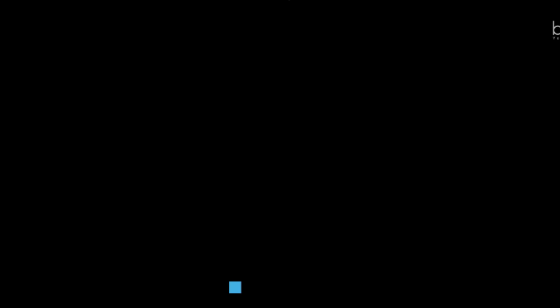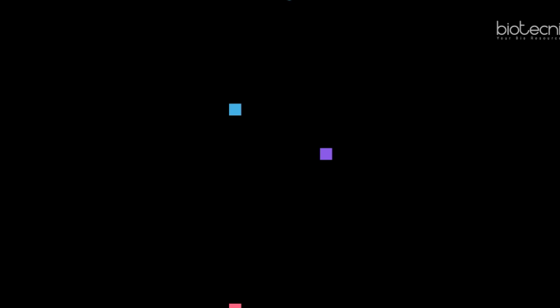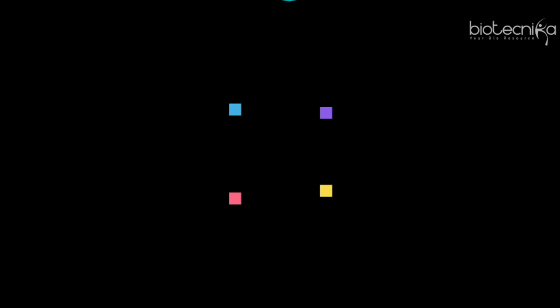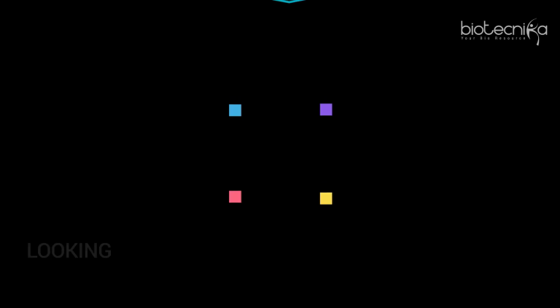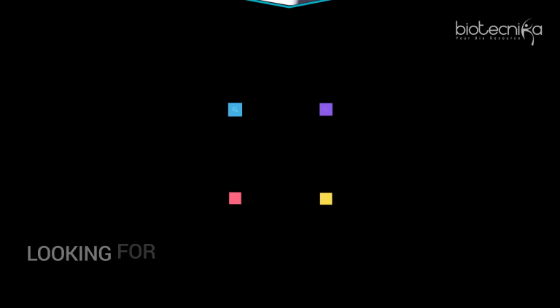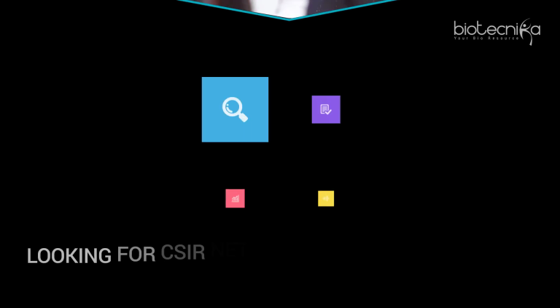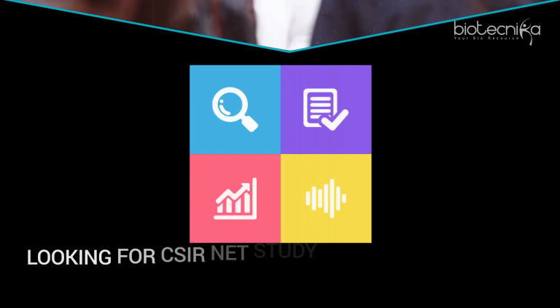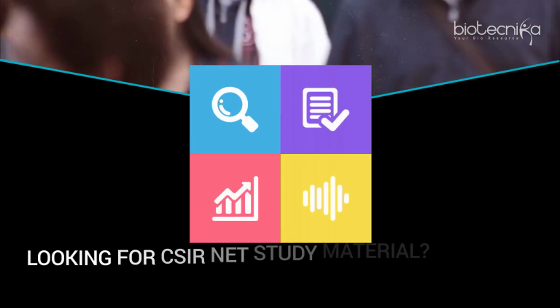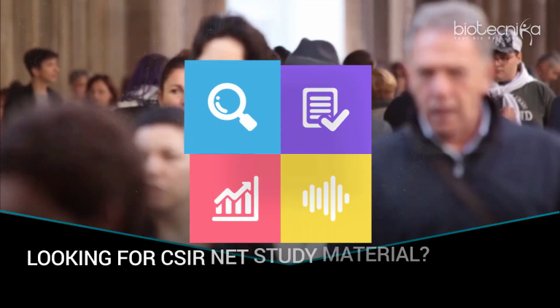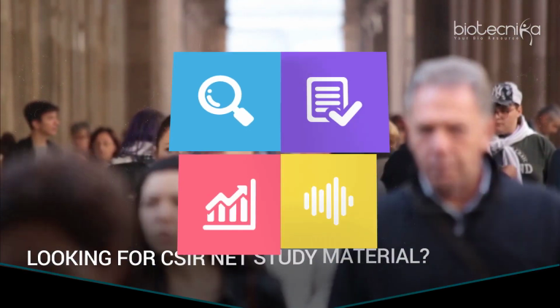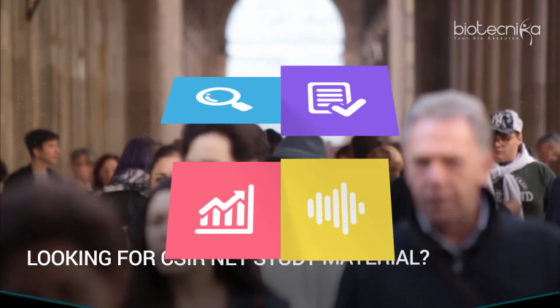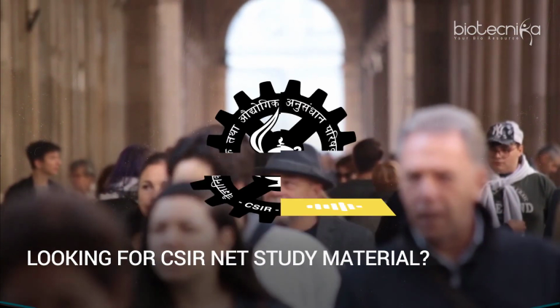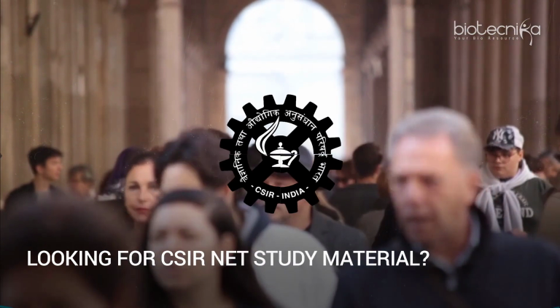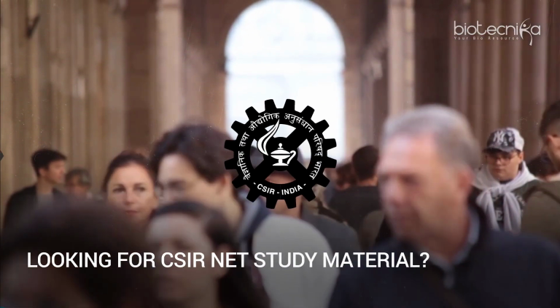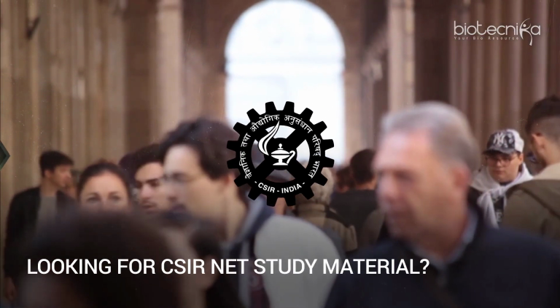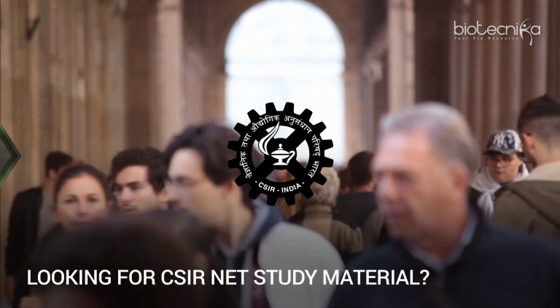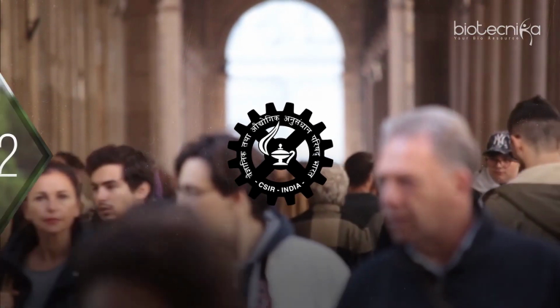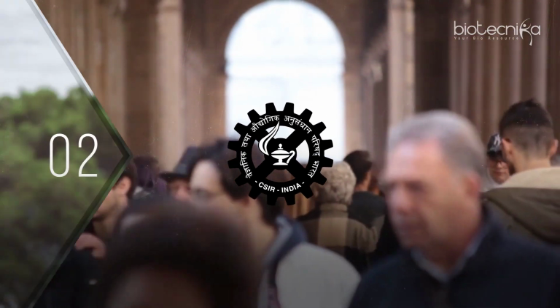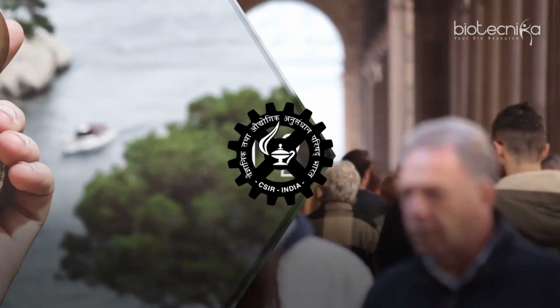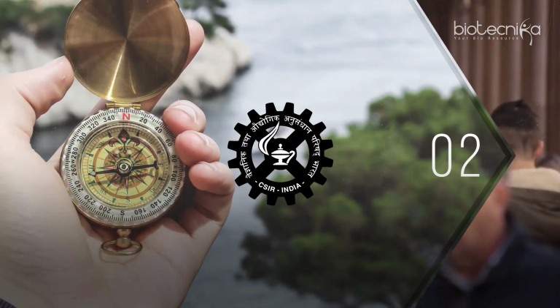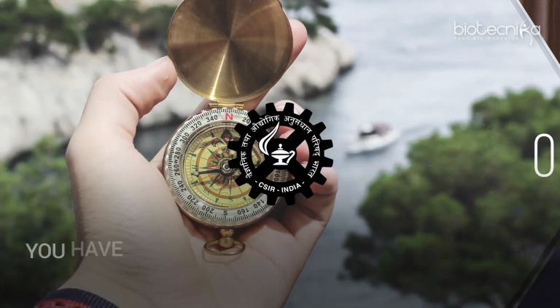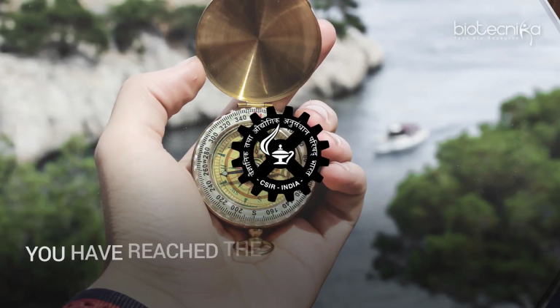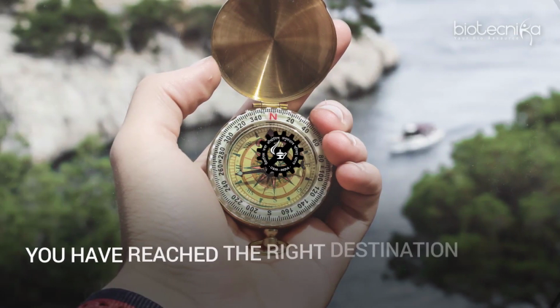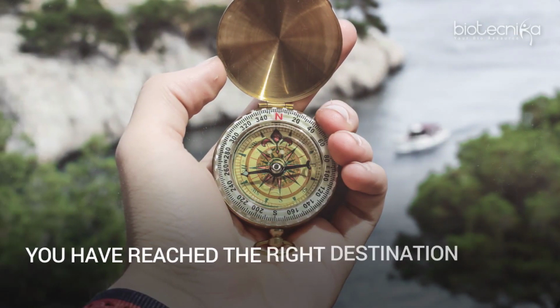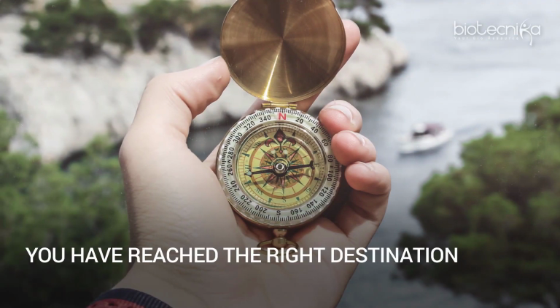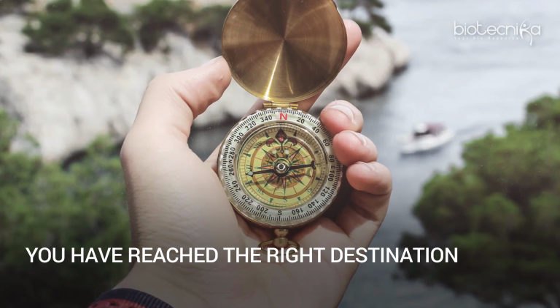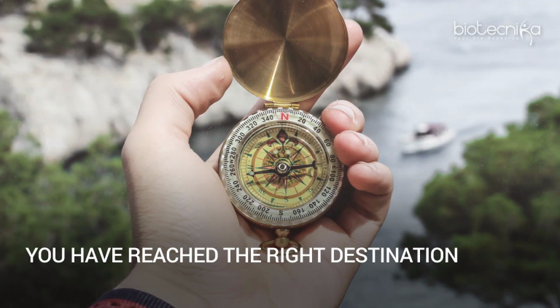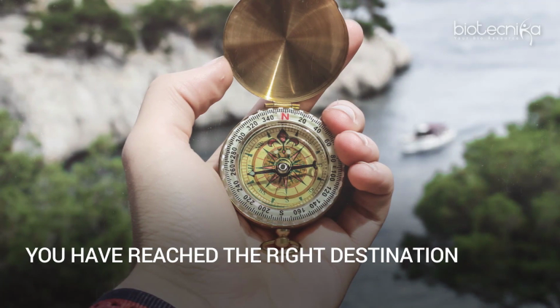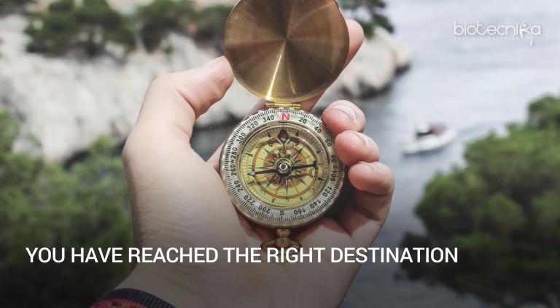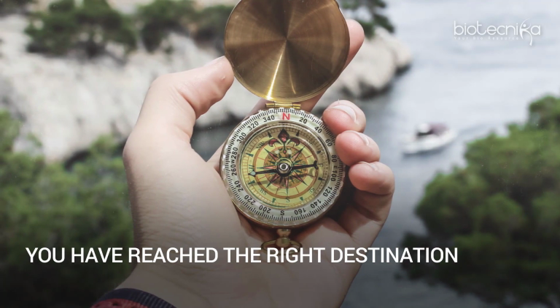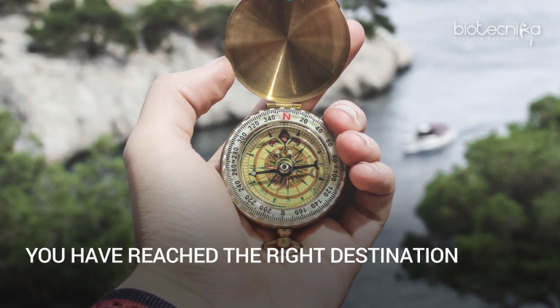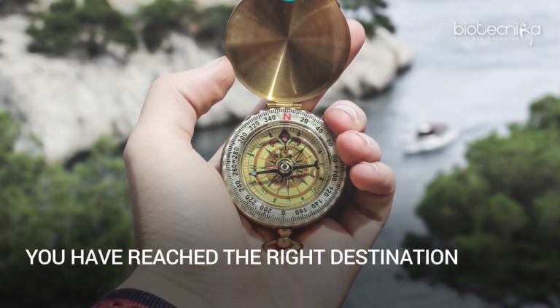Looking for CSIR NET study material? Well, you have reached the right destination.